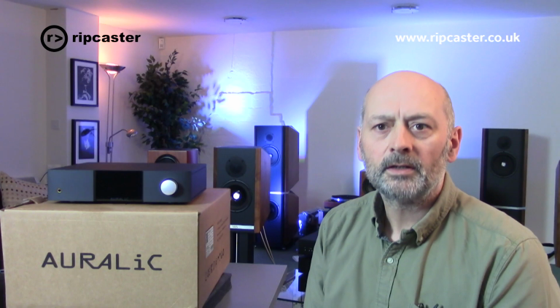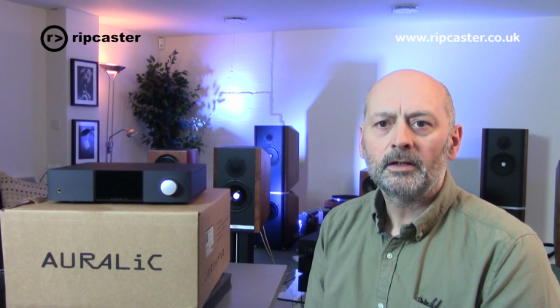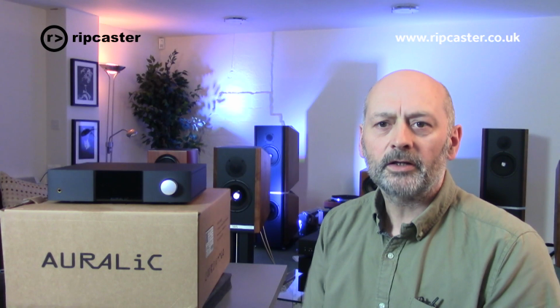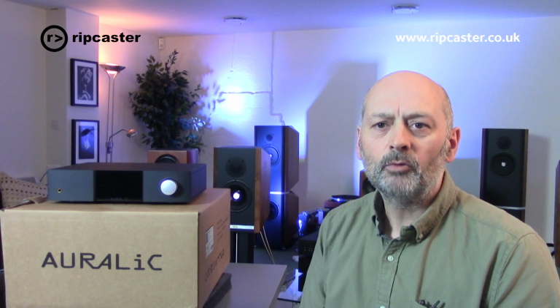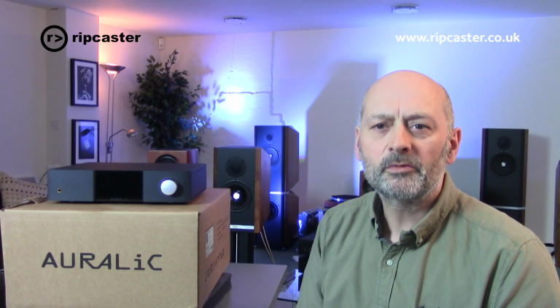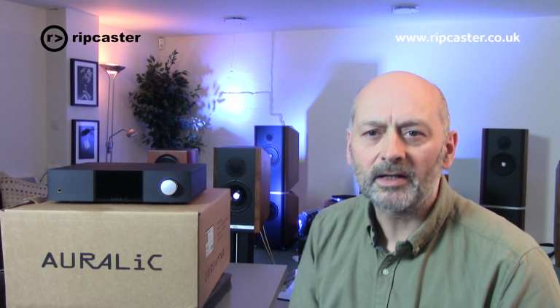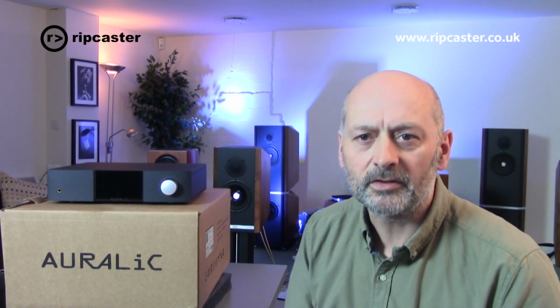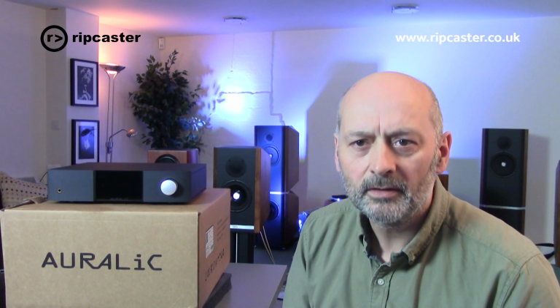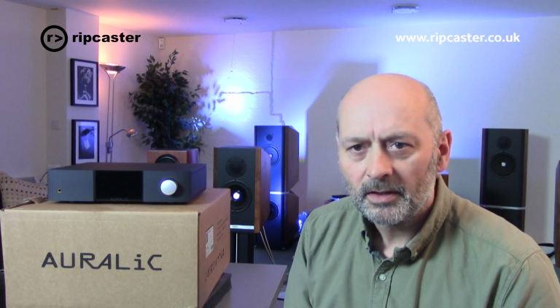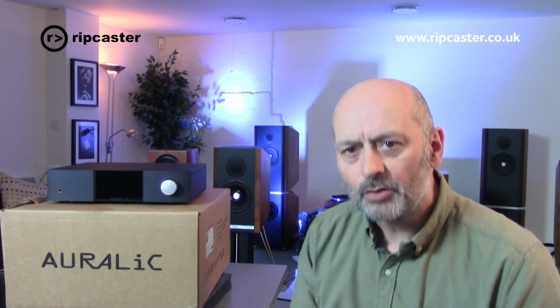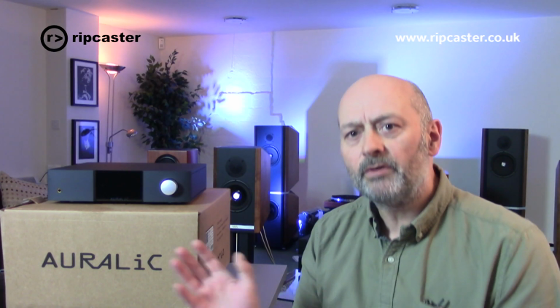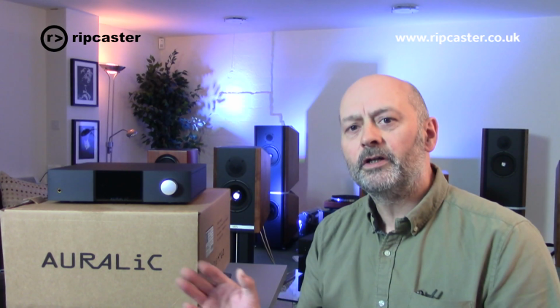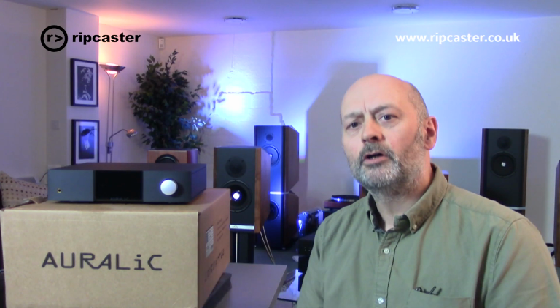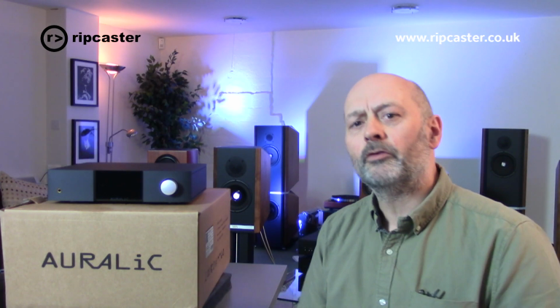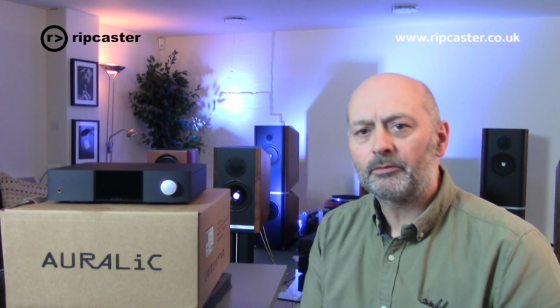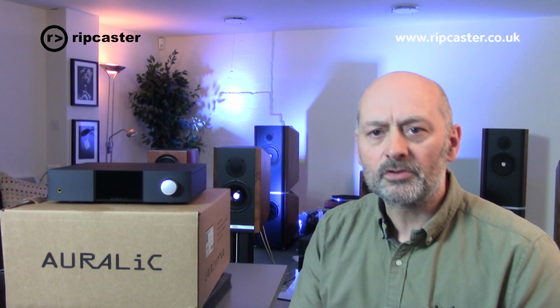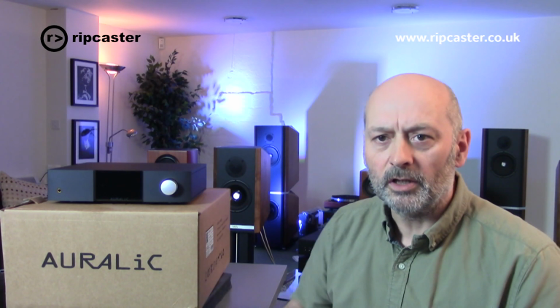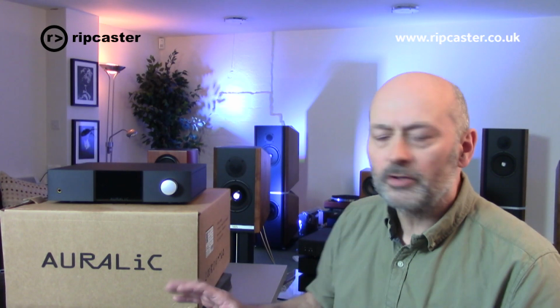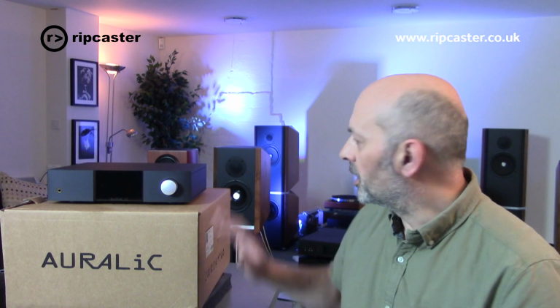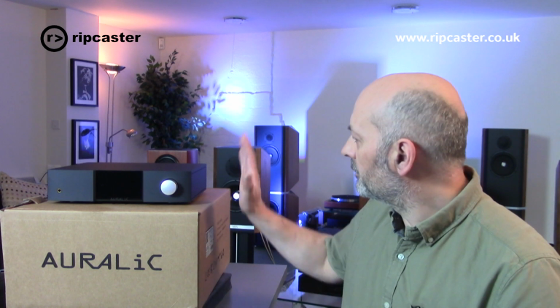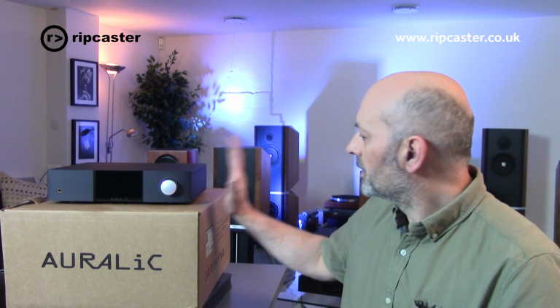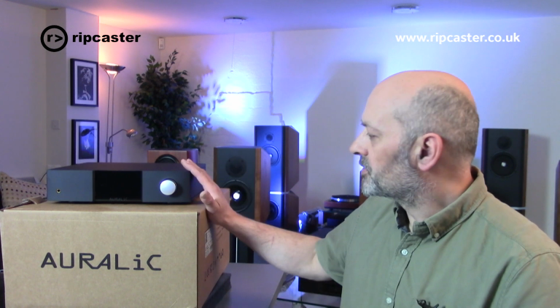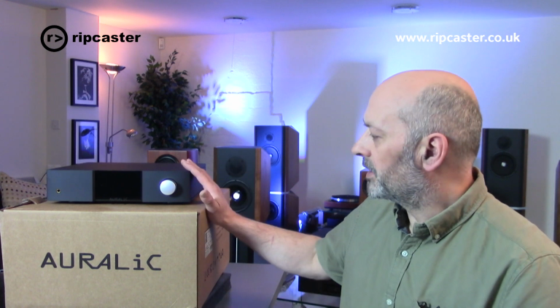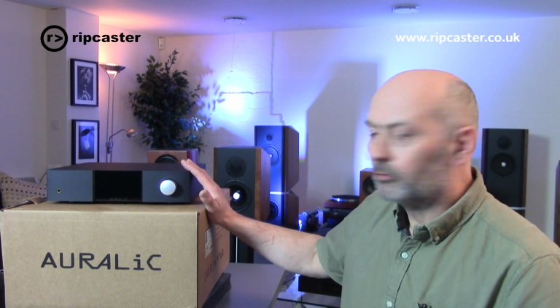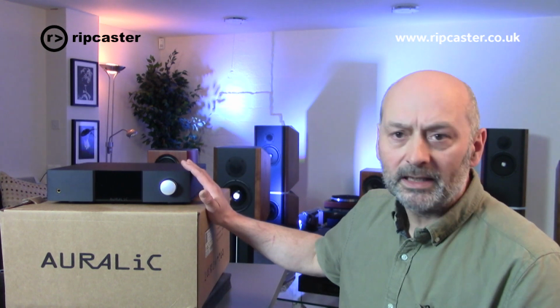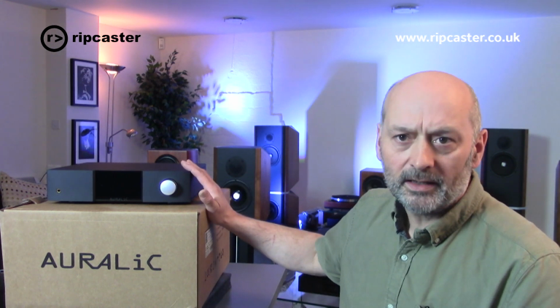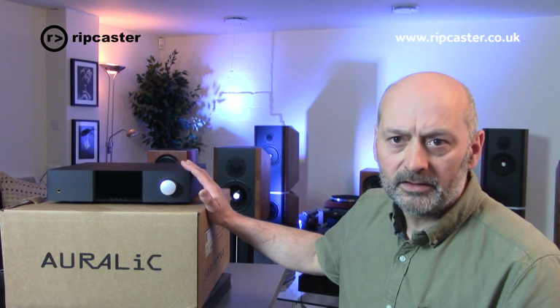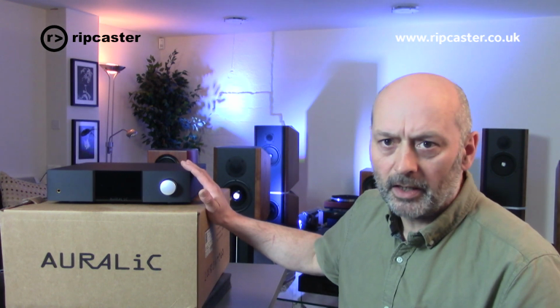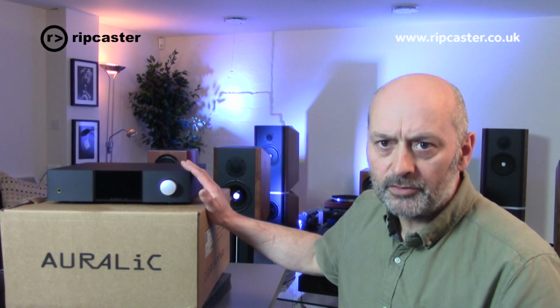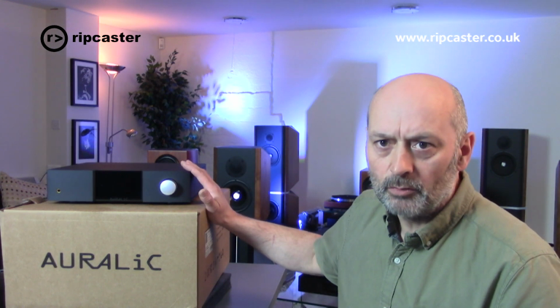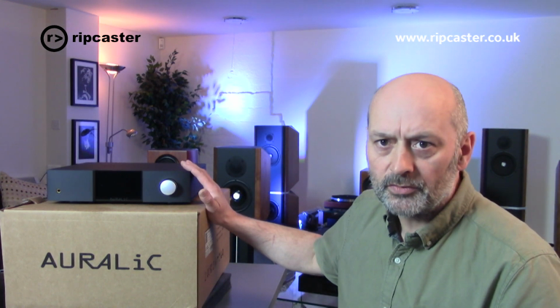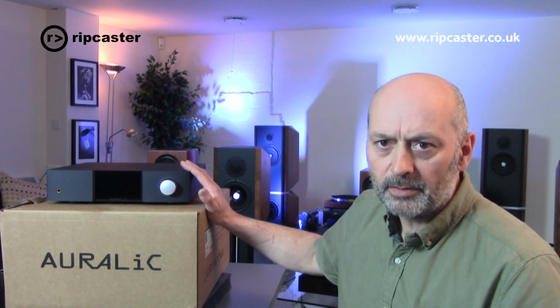Hi there, welcome to Rootcaster. This is a brief video on how to install a hard drive inside an Auralic Altair G1 Streamer.